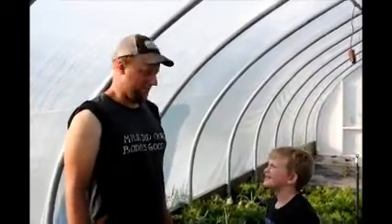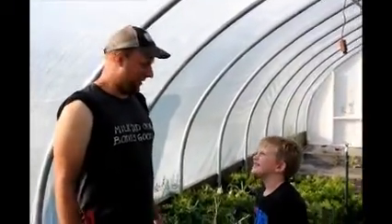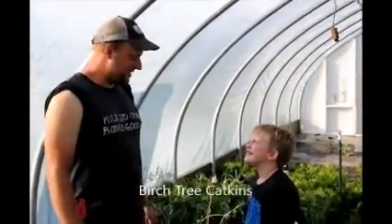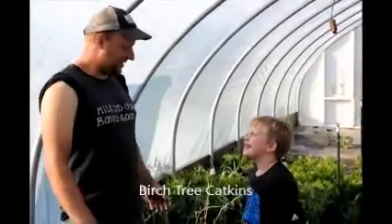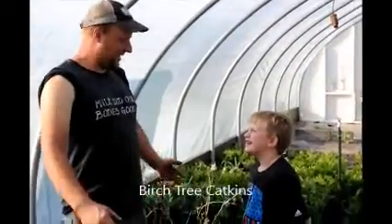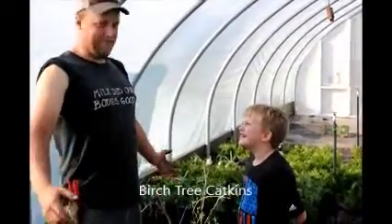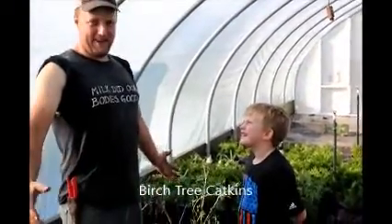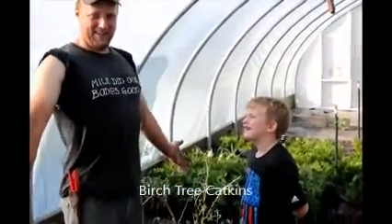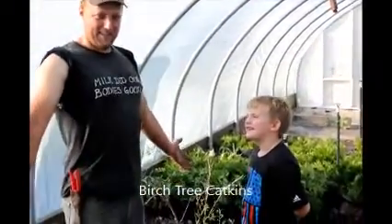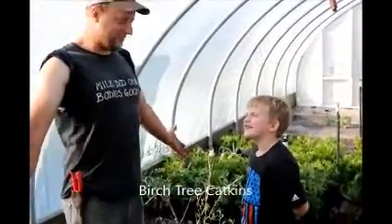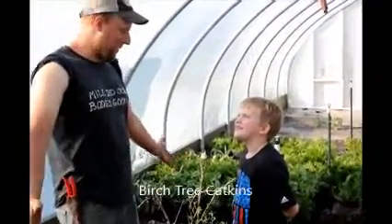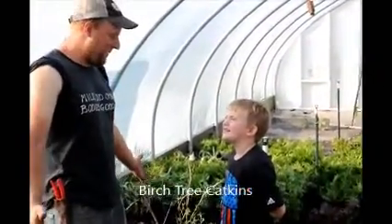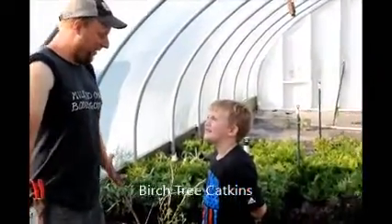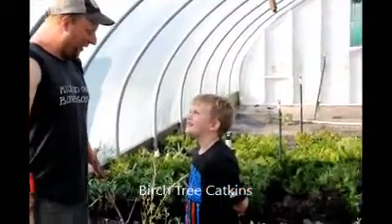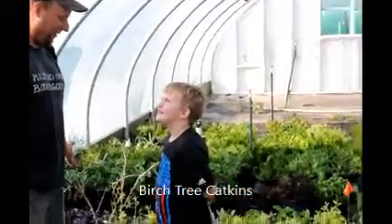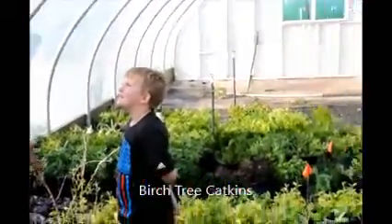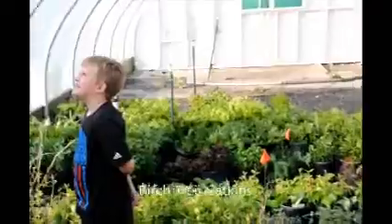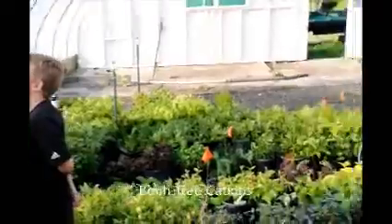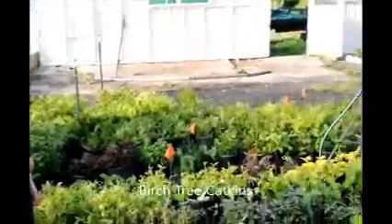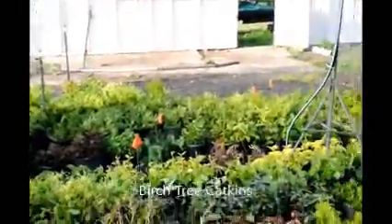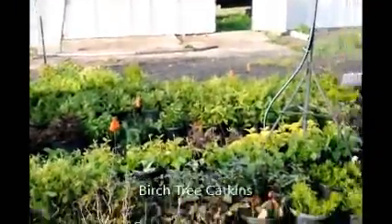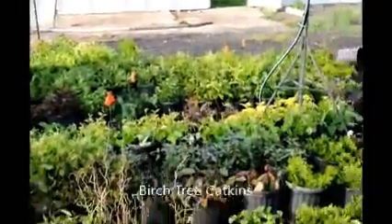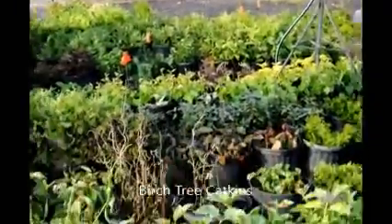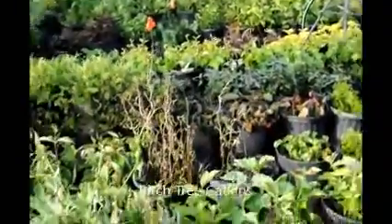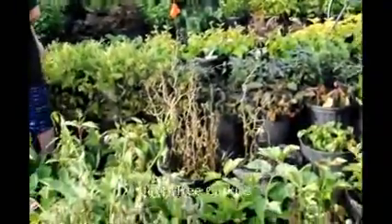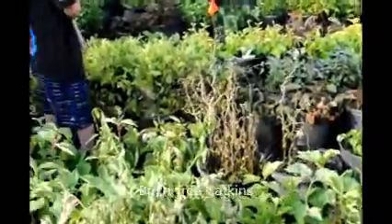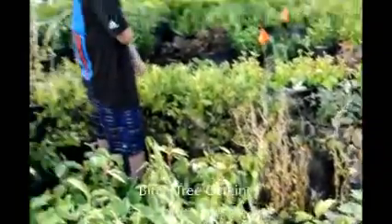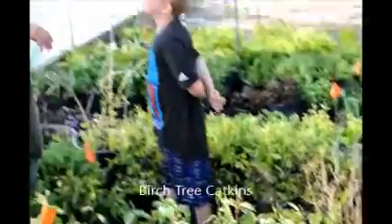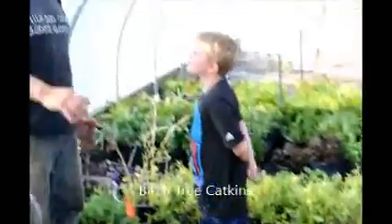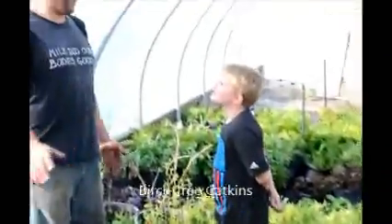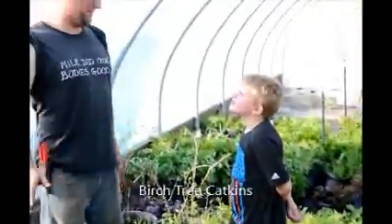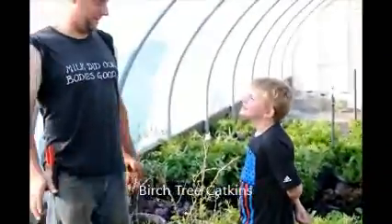This is our cutting bed. This is where we make all of our cuttings. We have all different kinds of trees and shrubs here.